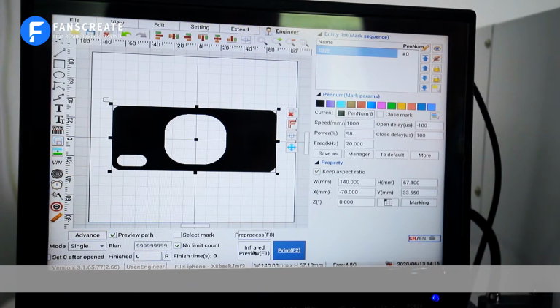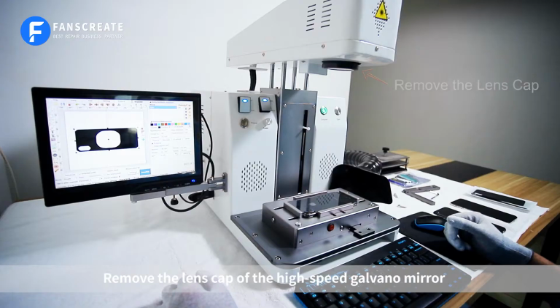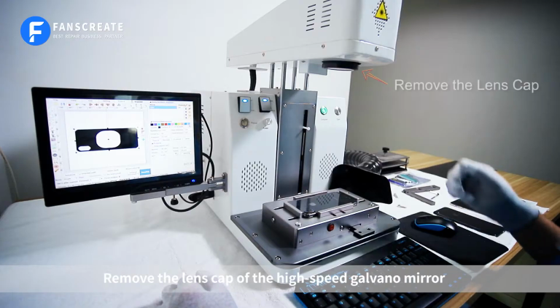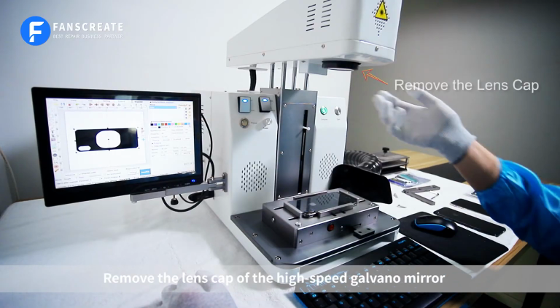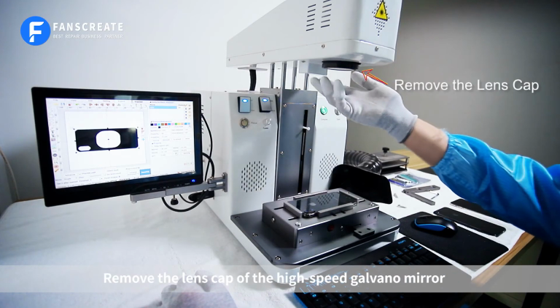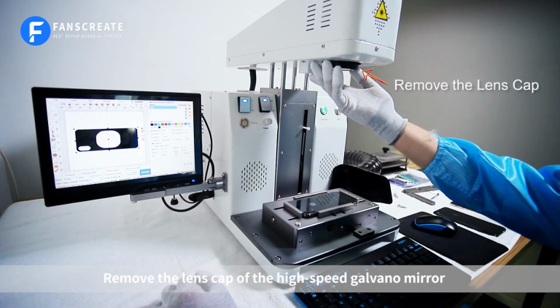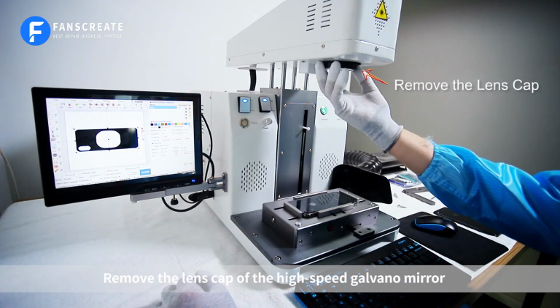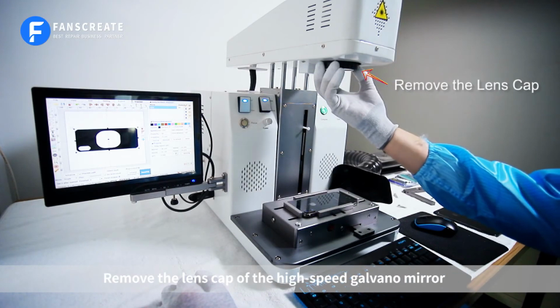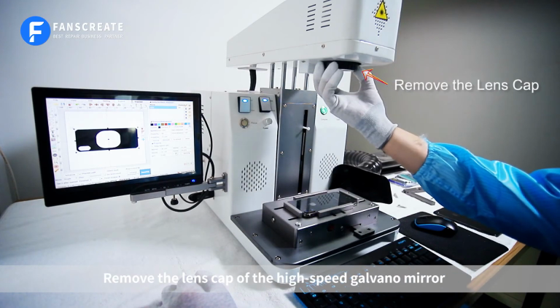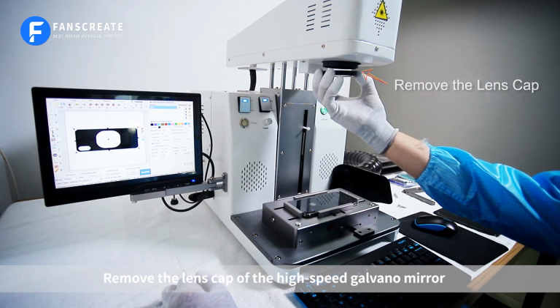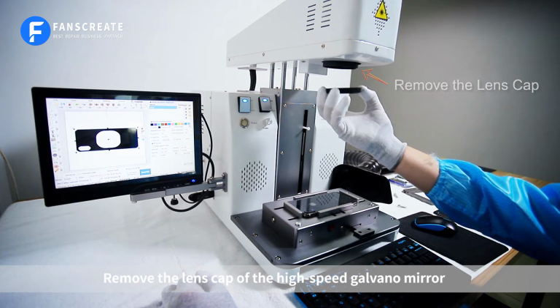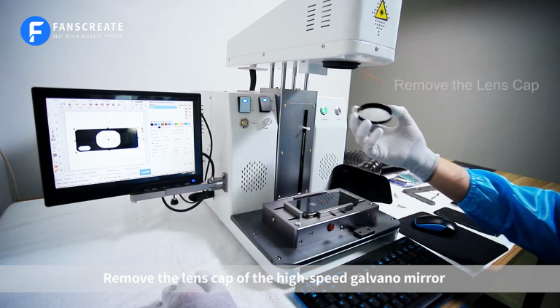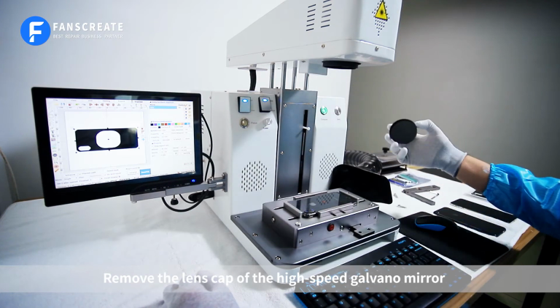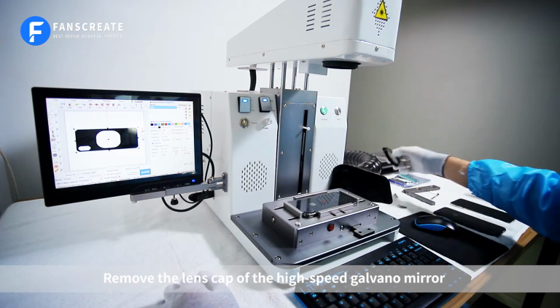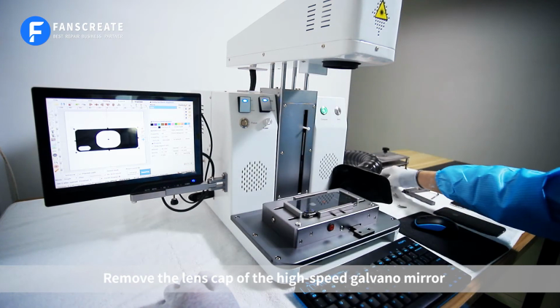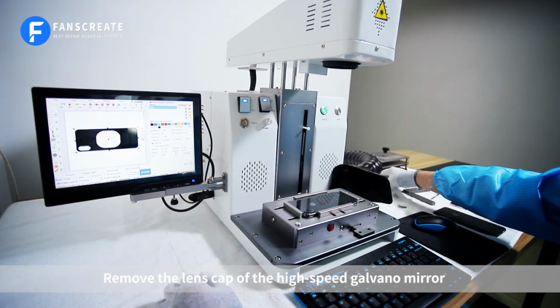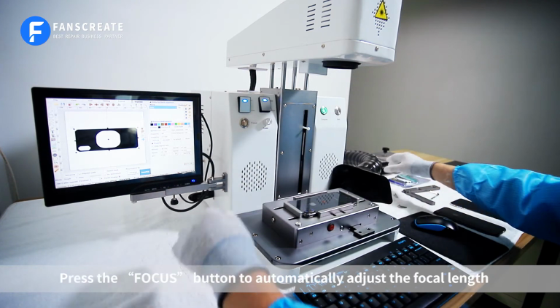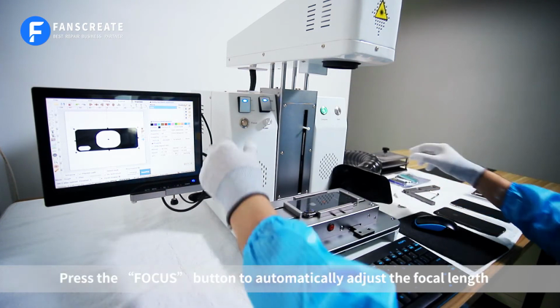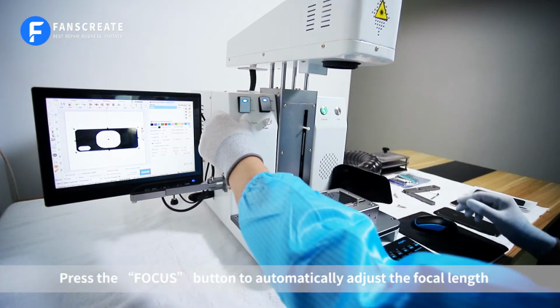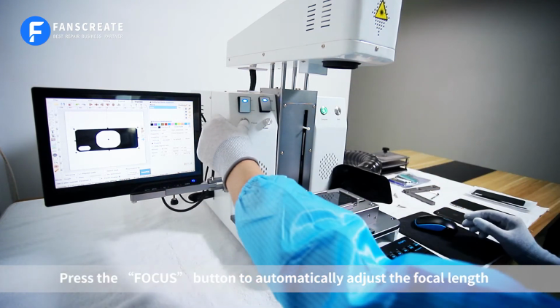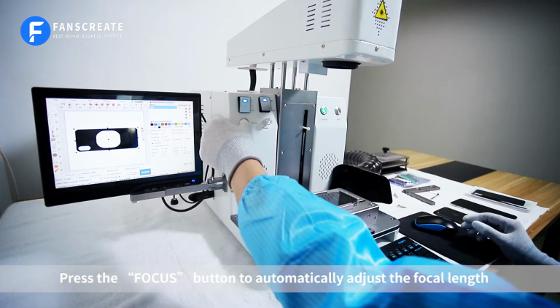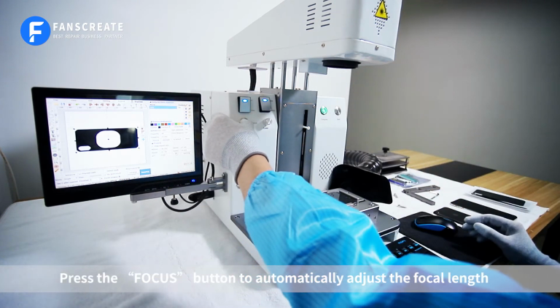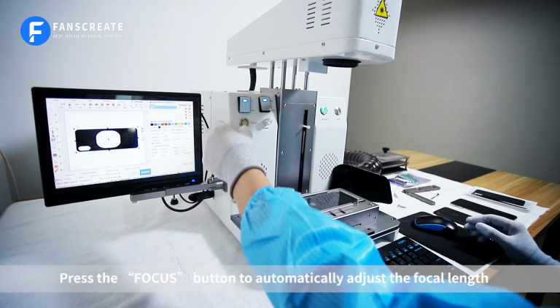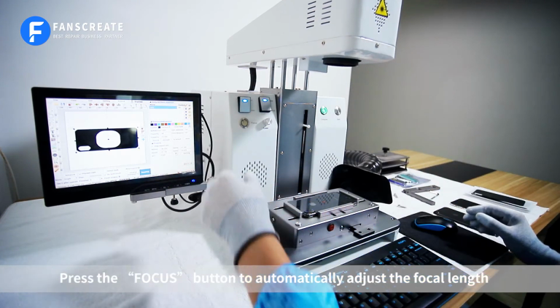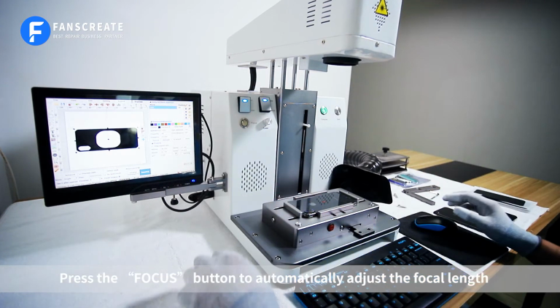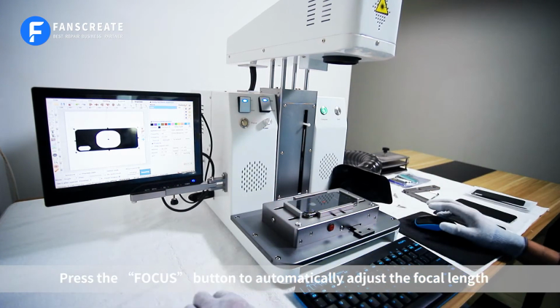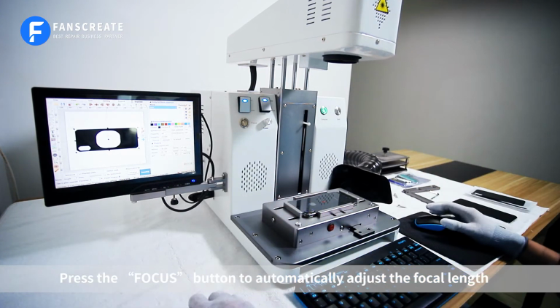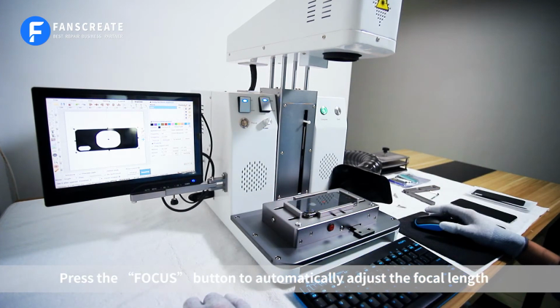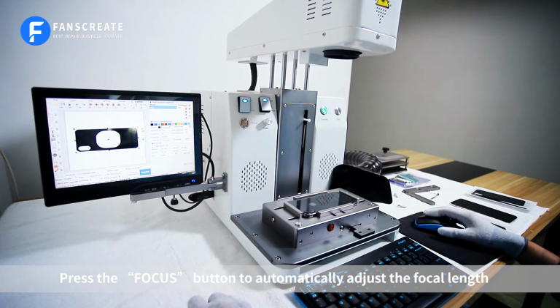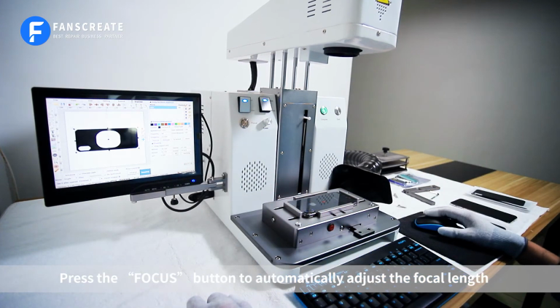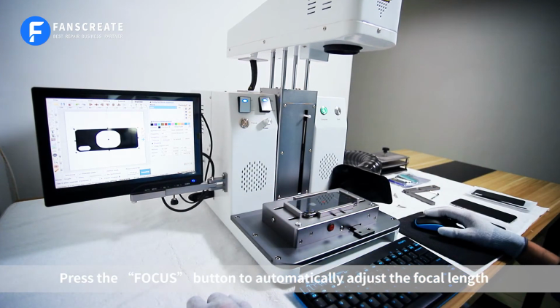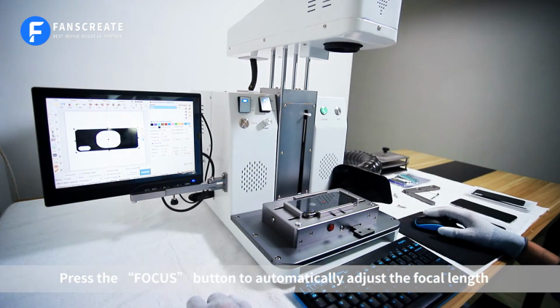Remove the lens cap of the high speed galvano mirror. Press the focus button to automatically adjust the focal length.